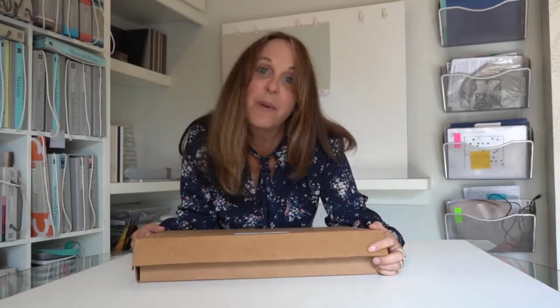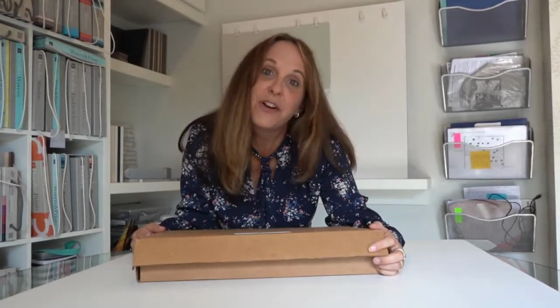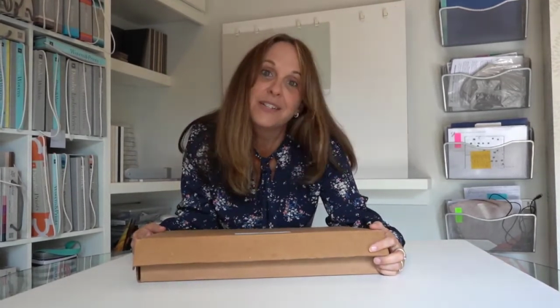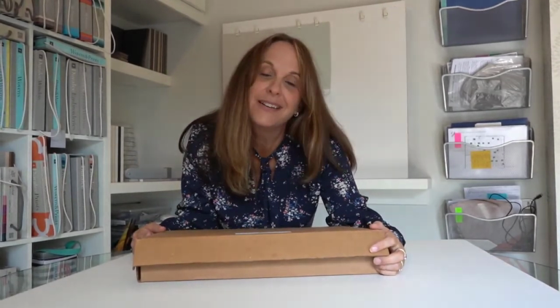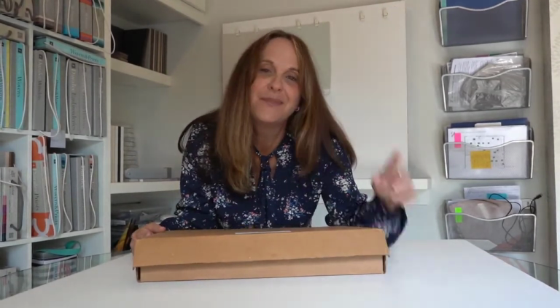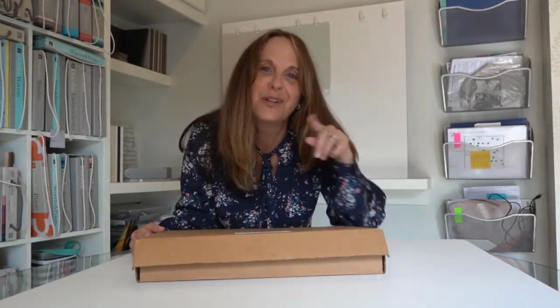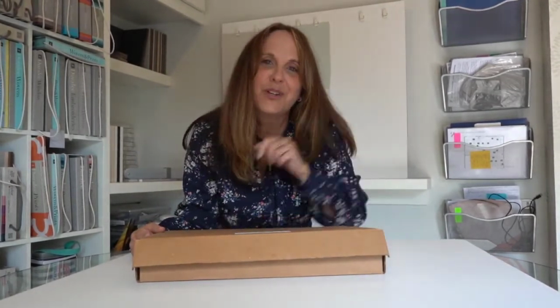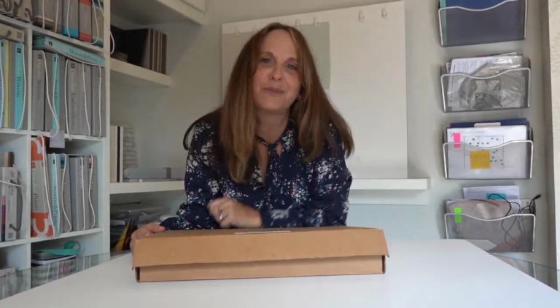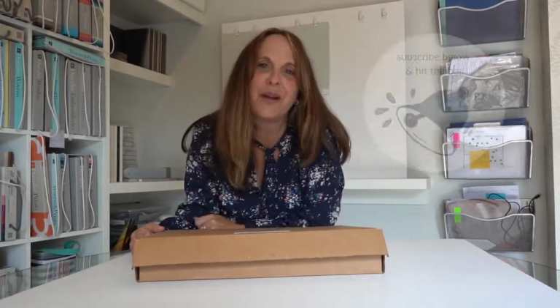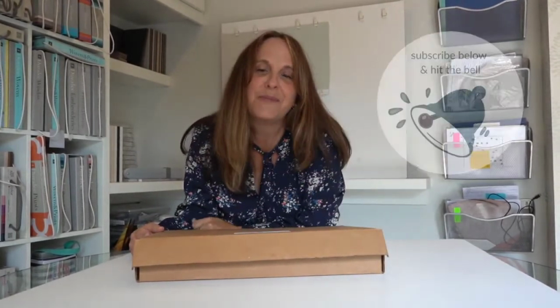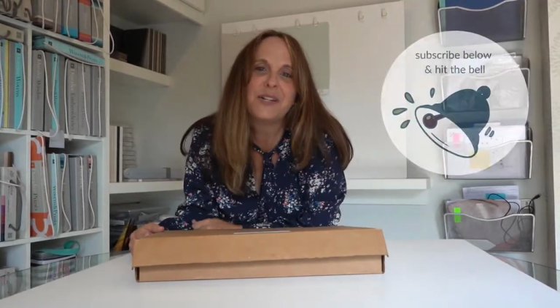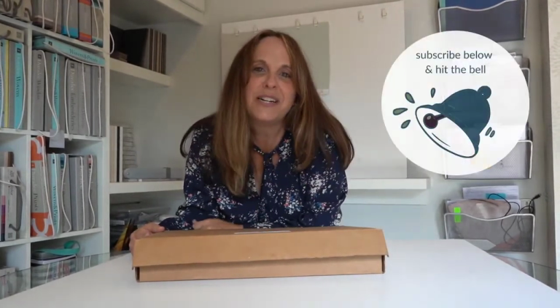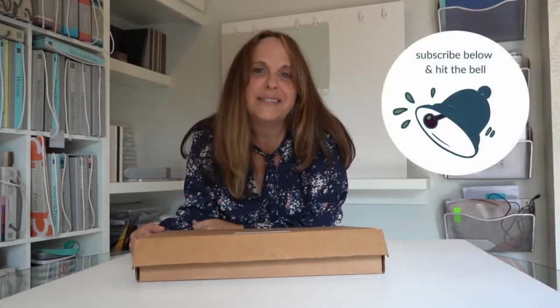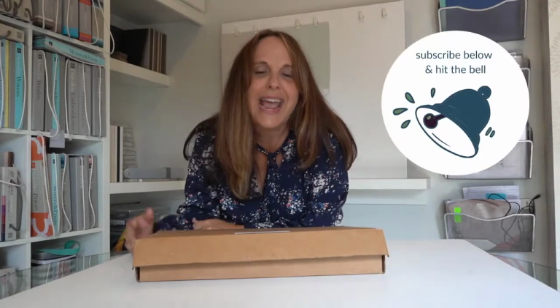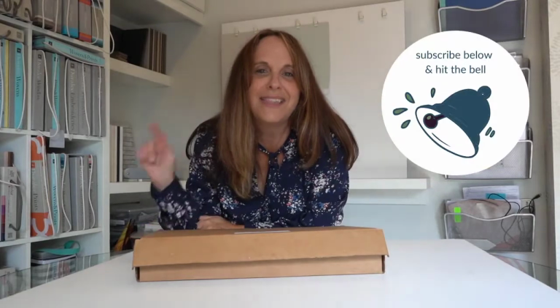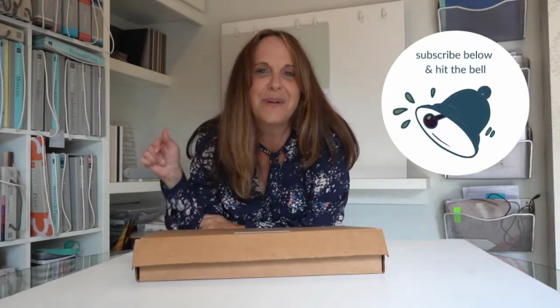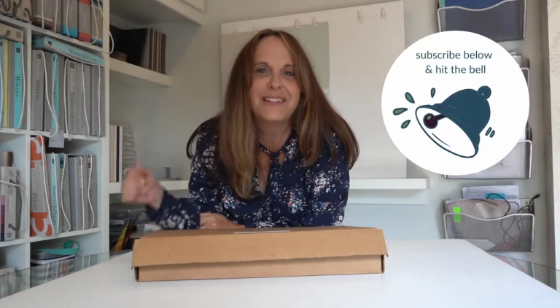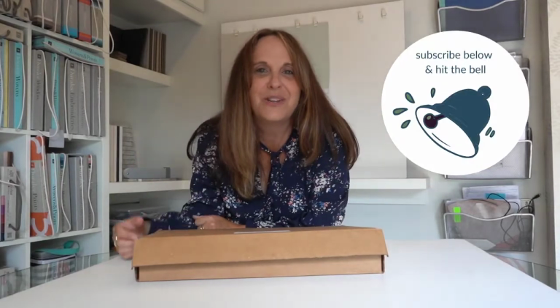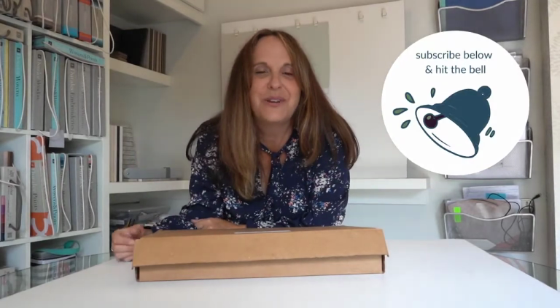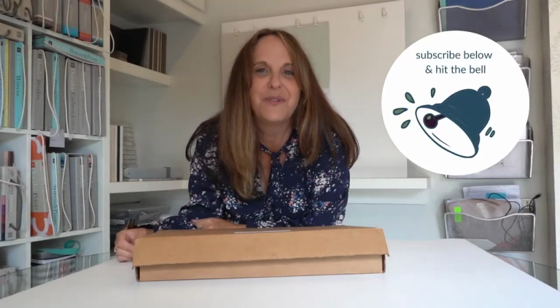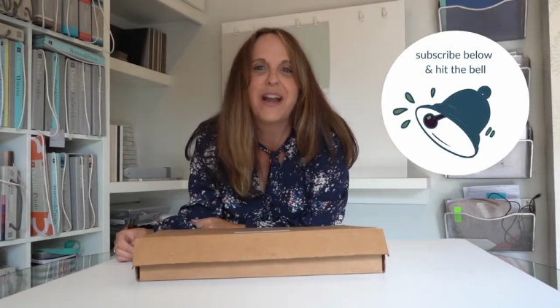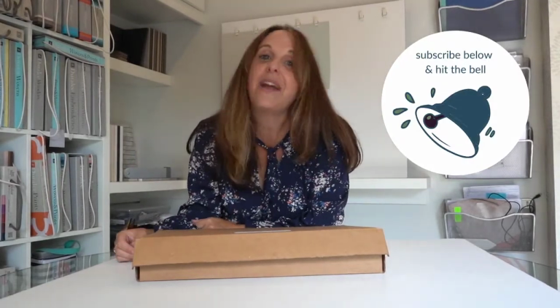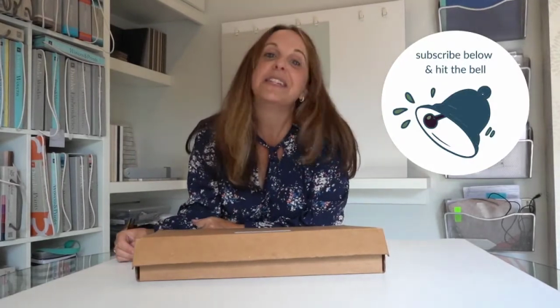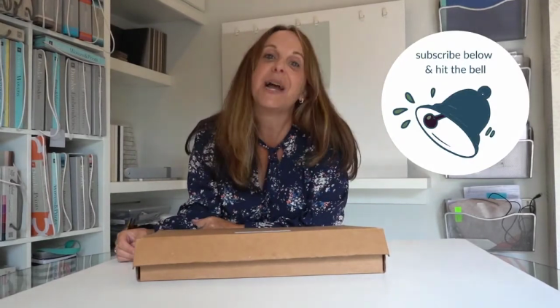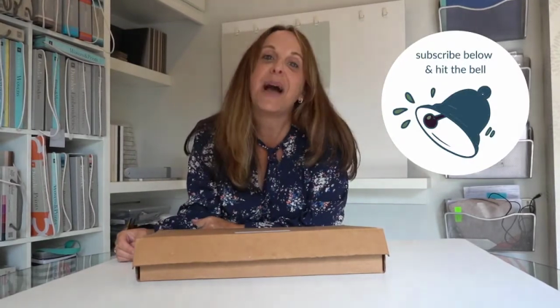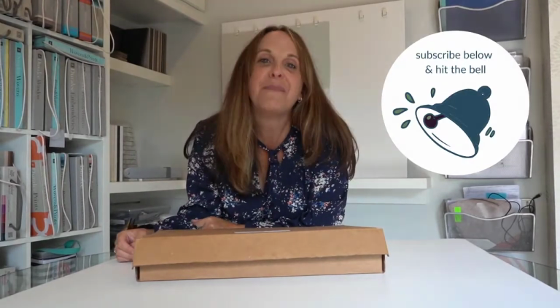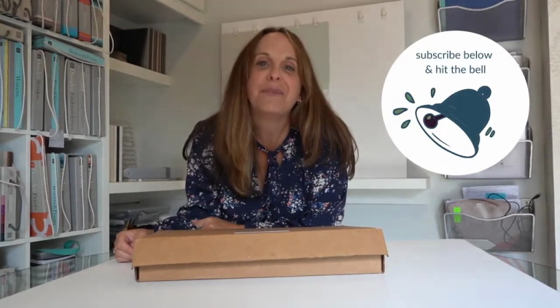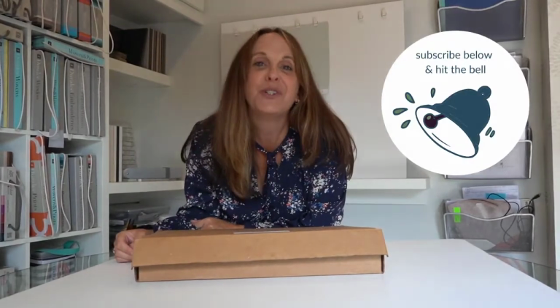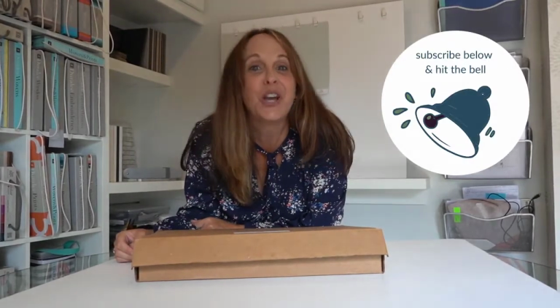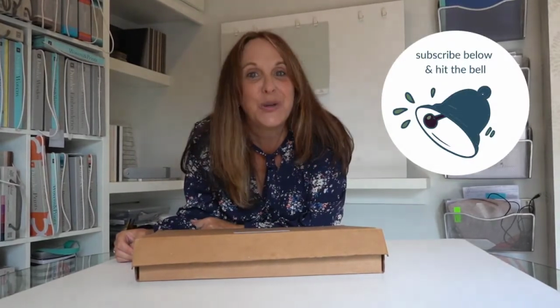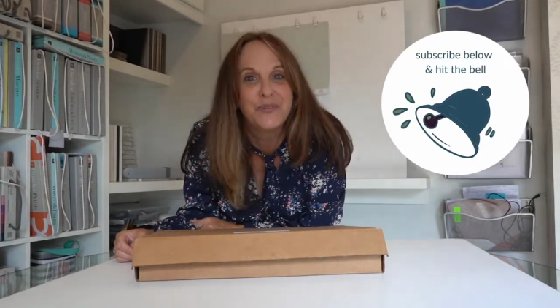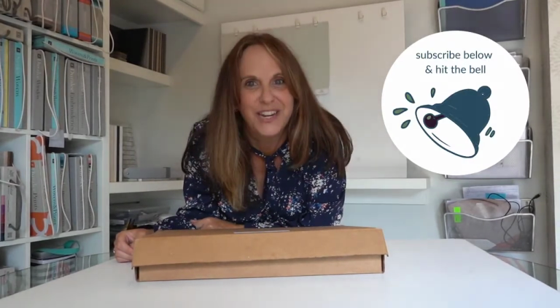But first, make sure you subscribe to my channel, hit the bell, and you'll be notified every time I publish a new video.